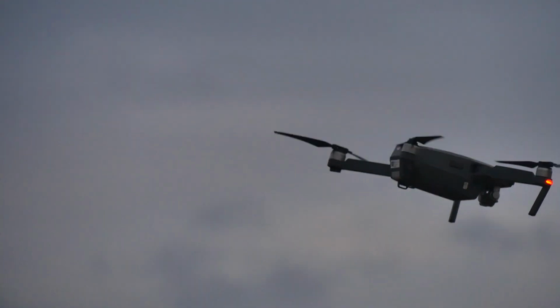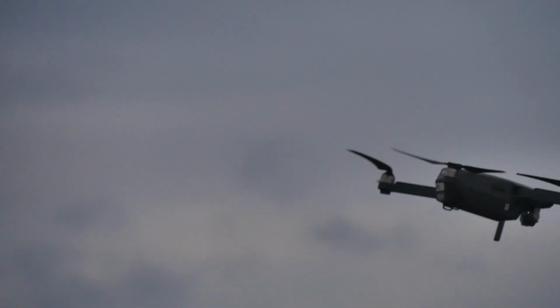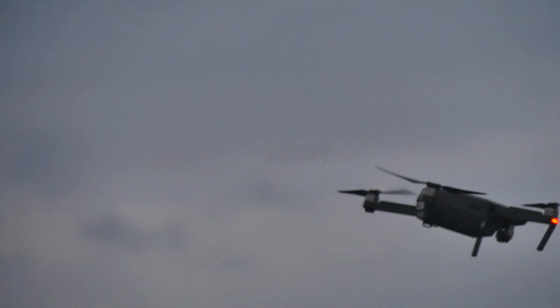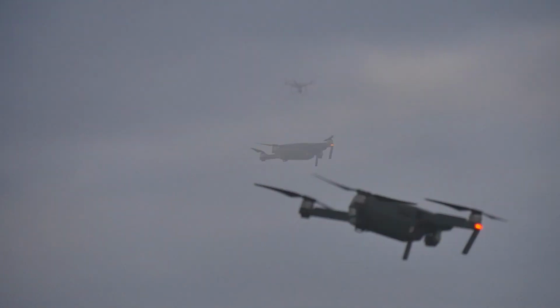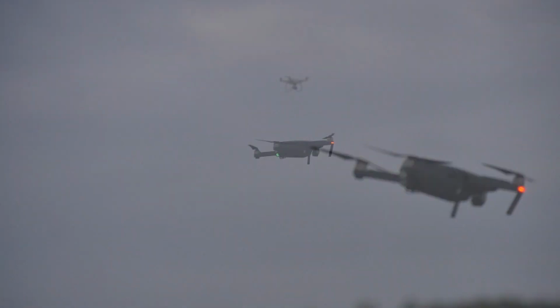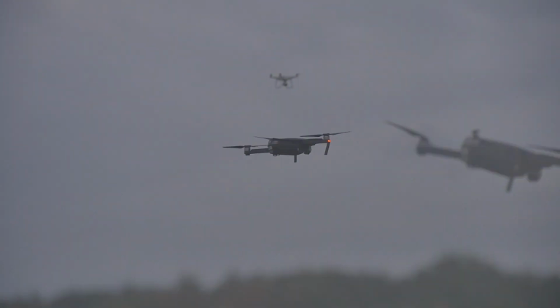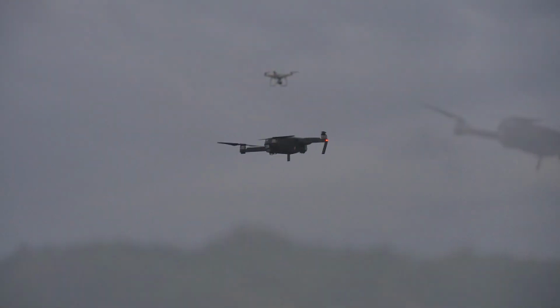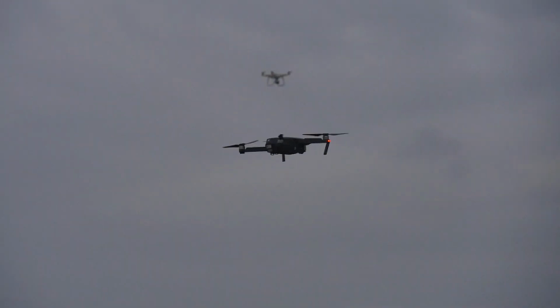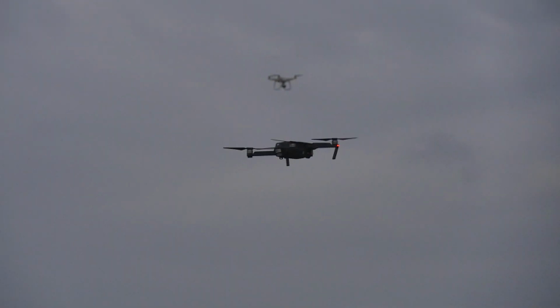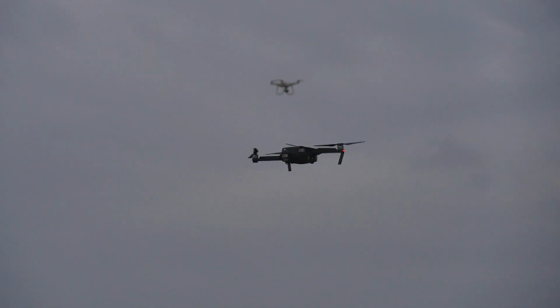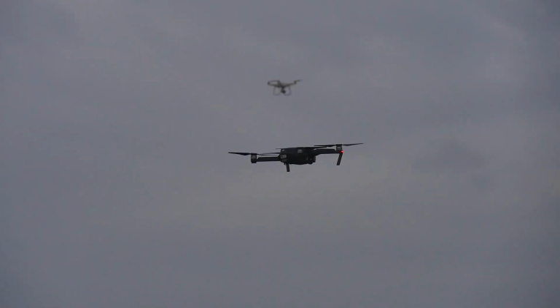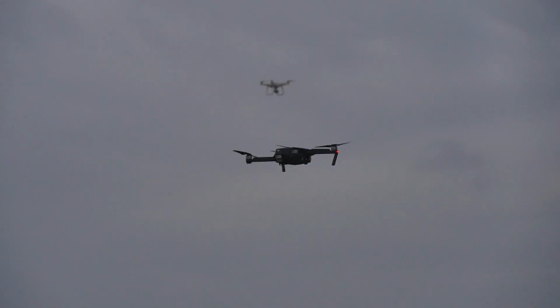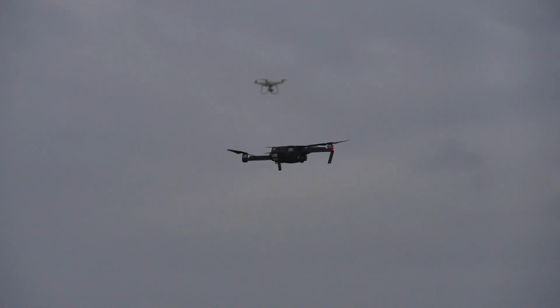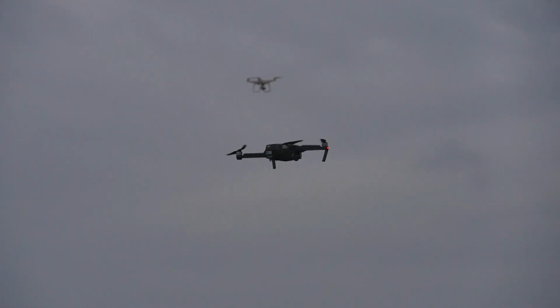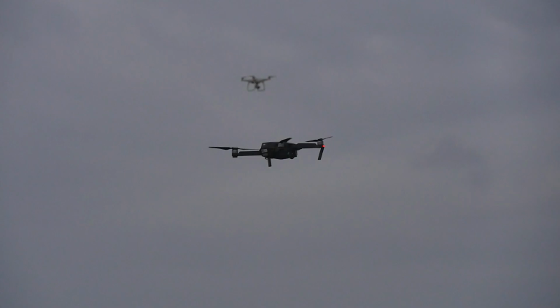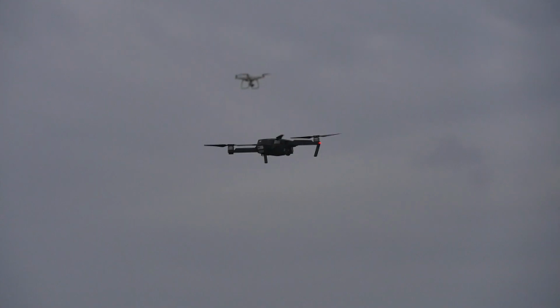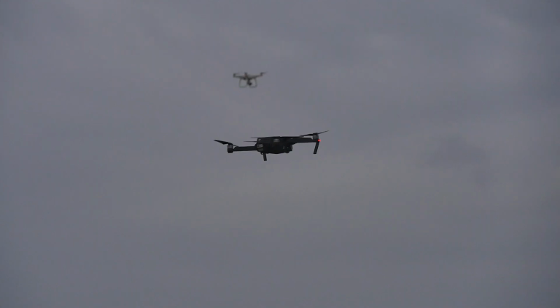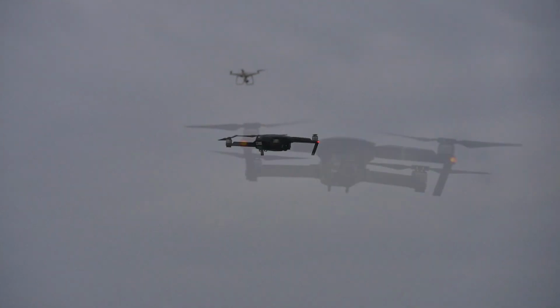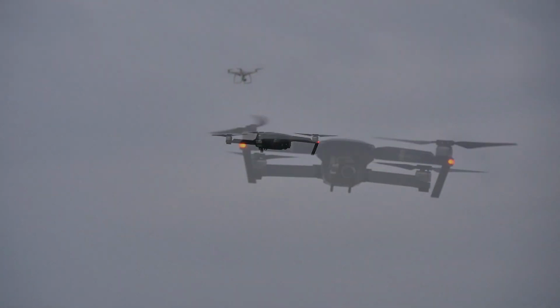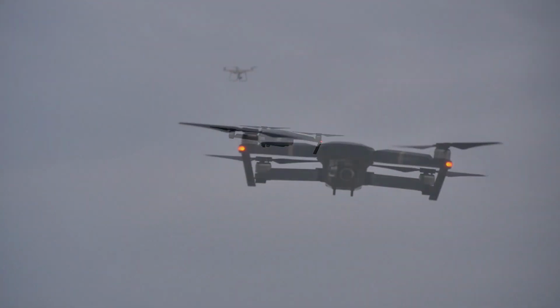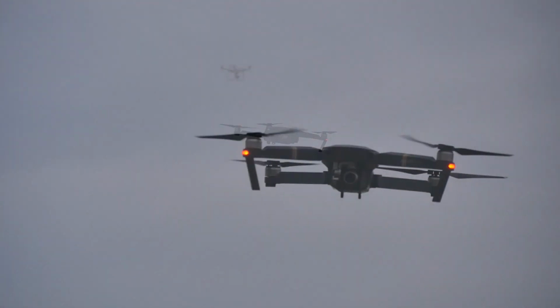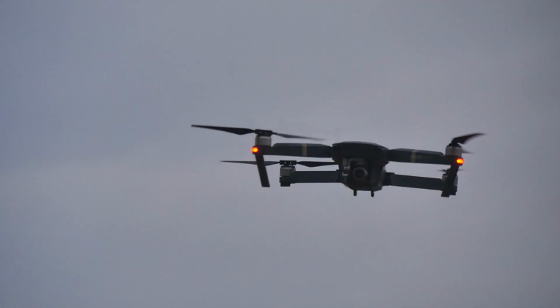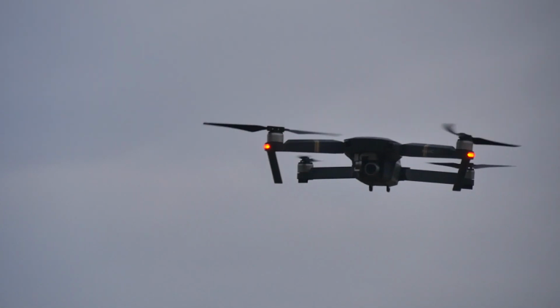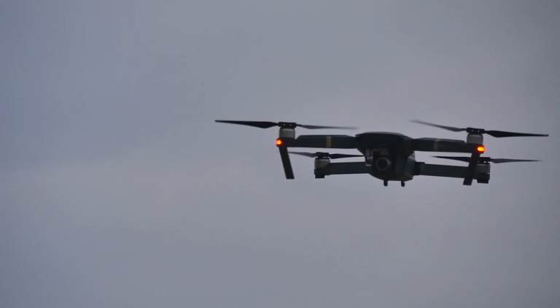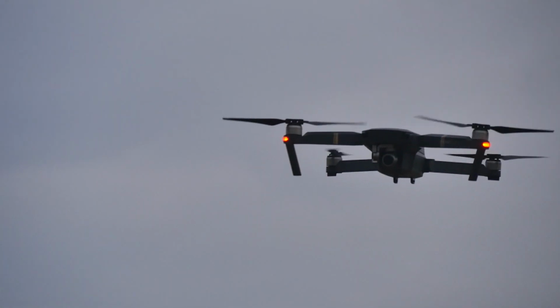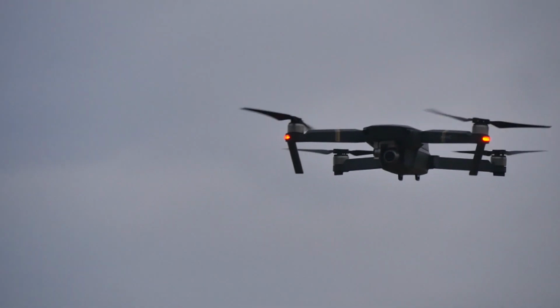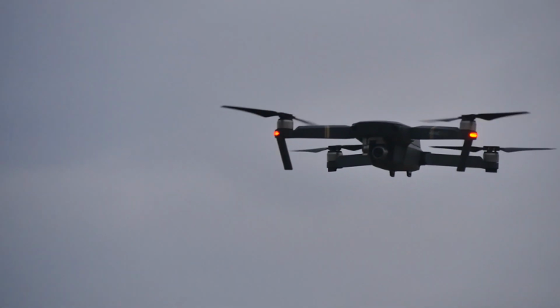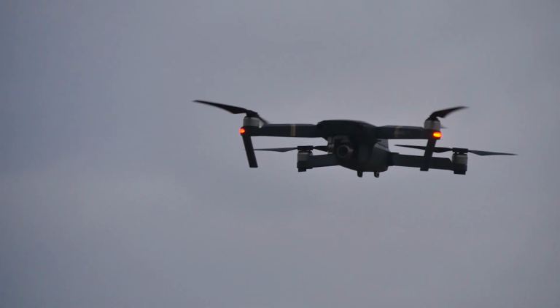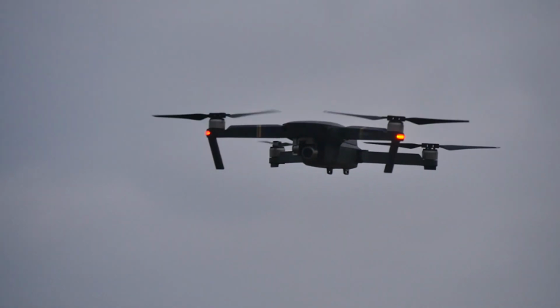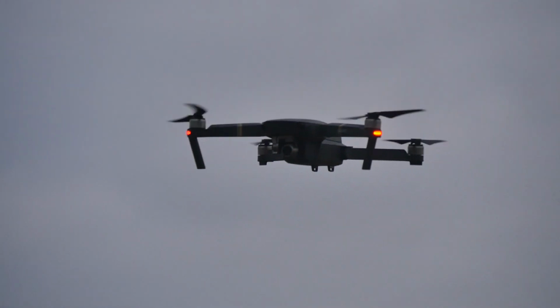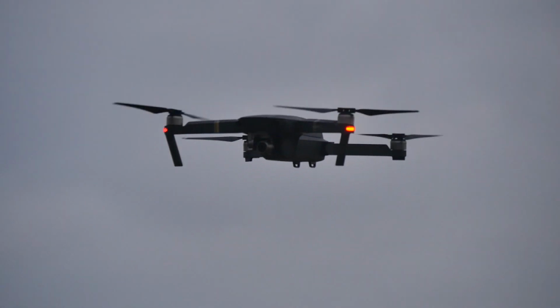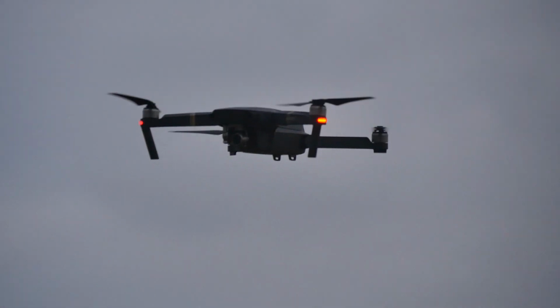The Mavic Pro is a joy to fly, and it's highly impressive that DJI have managed to pack so many features into such a small aircraft.